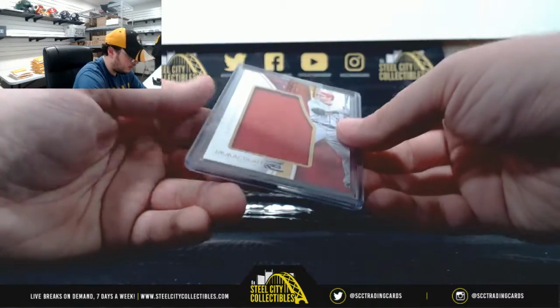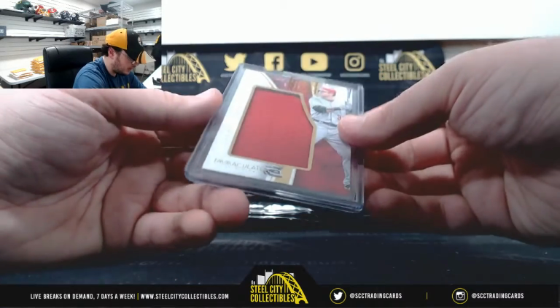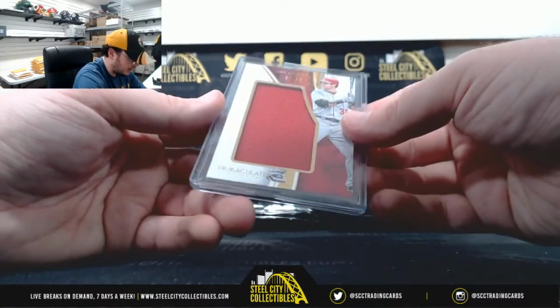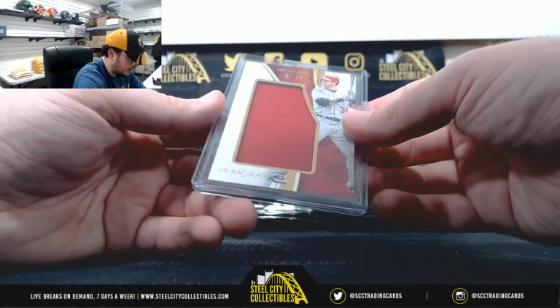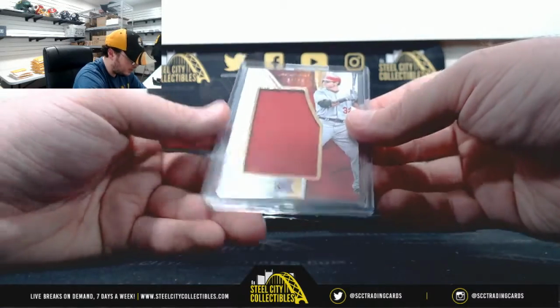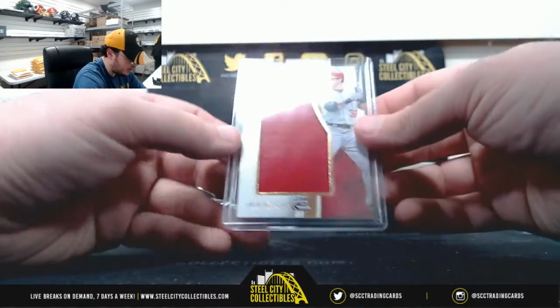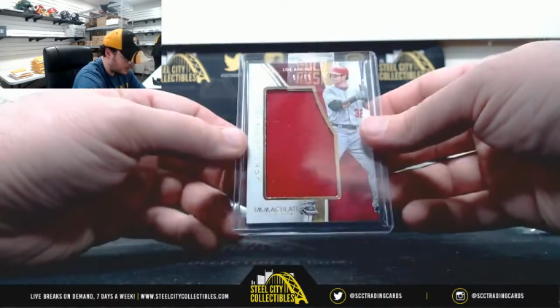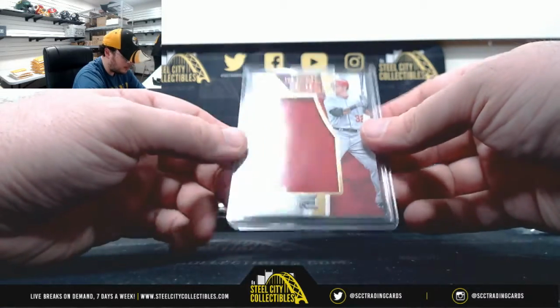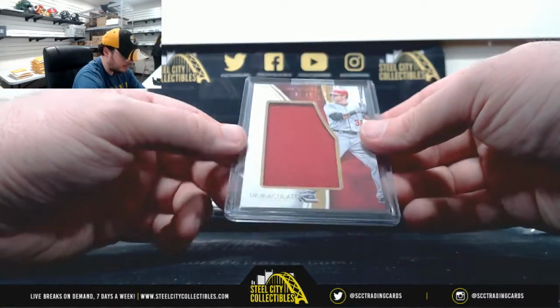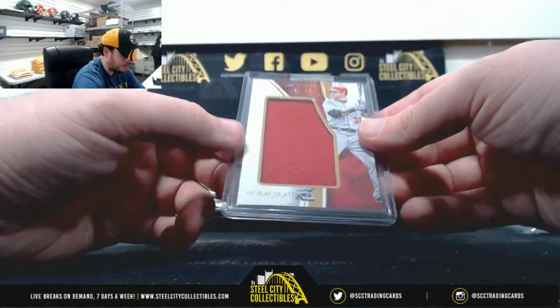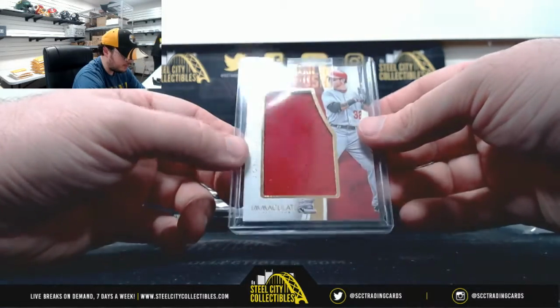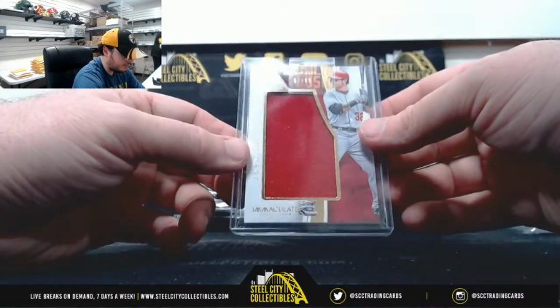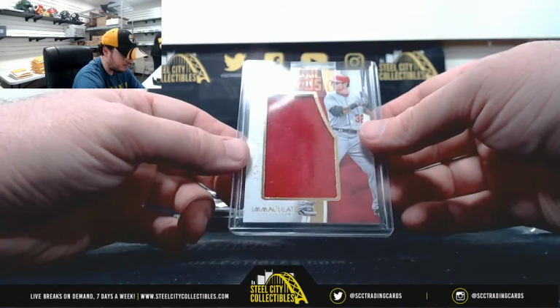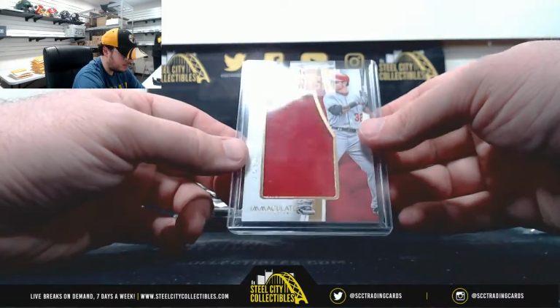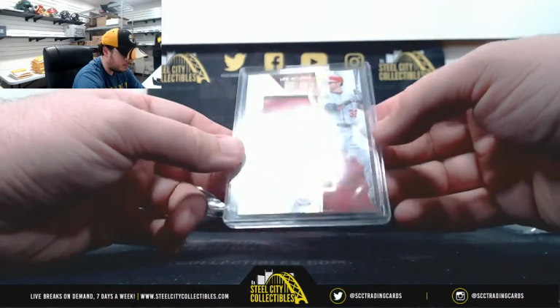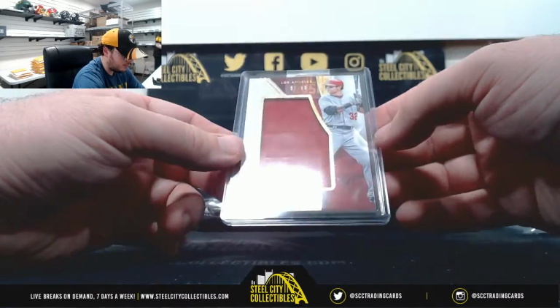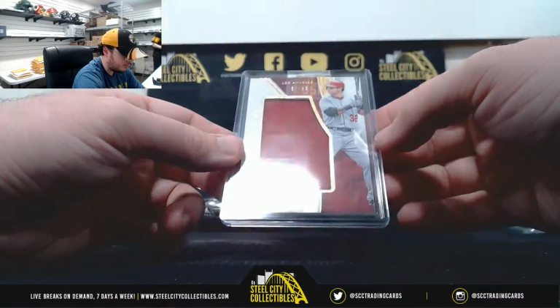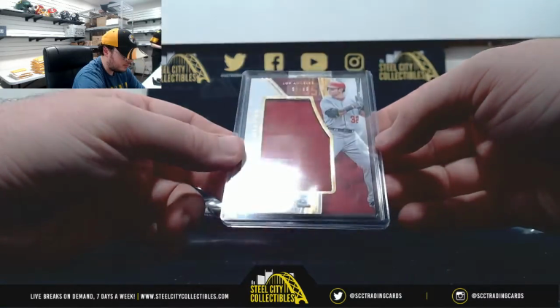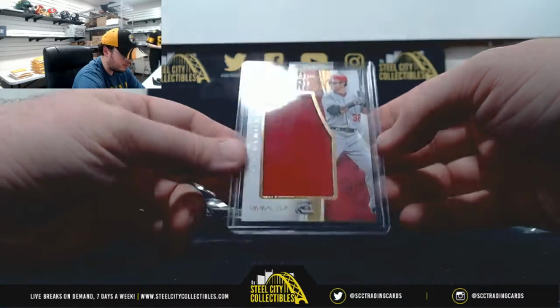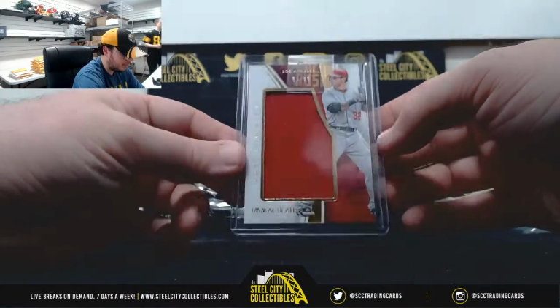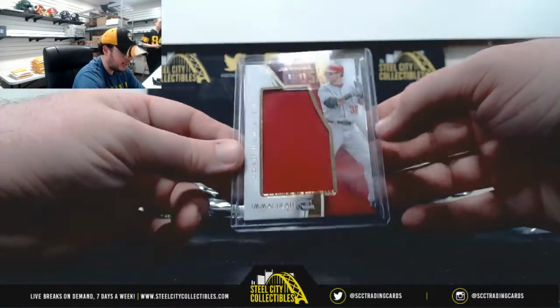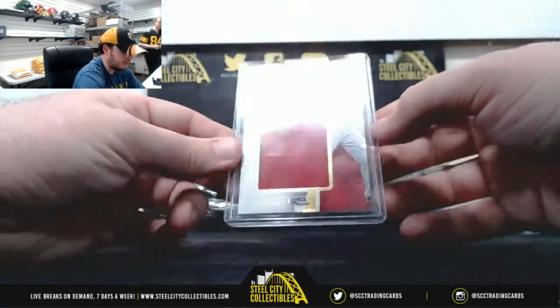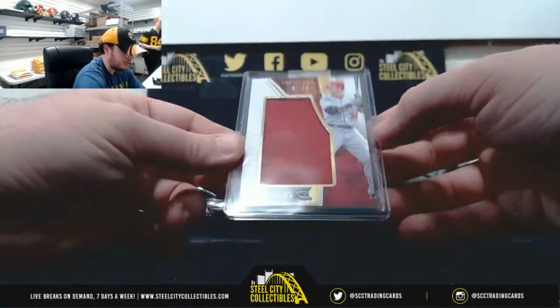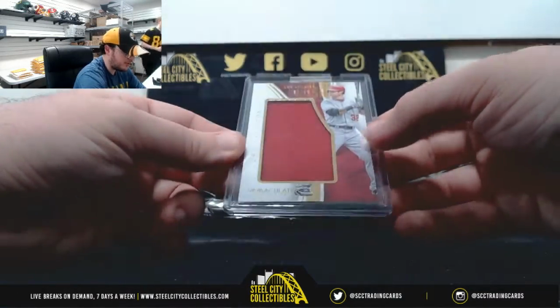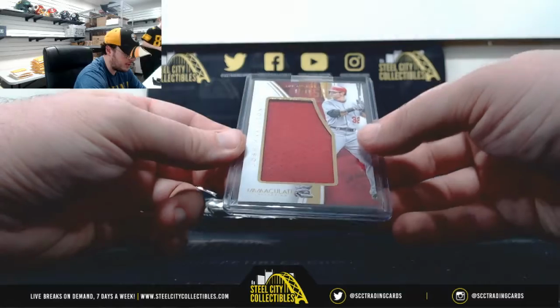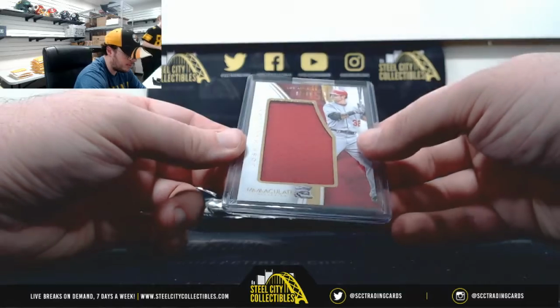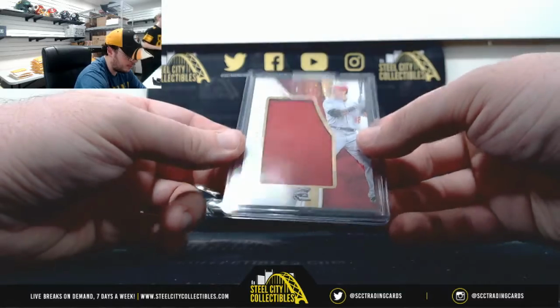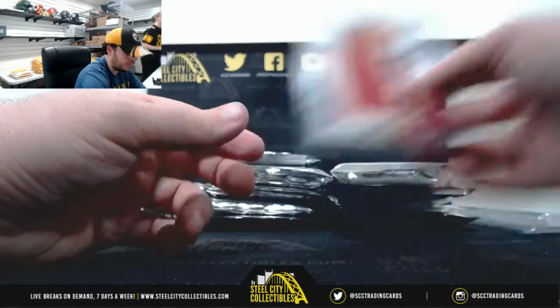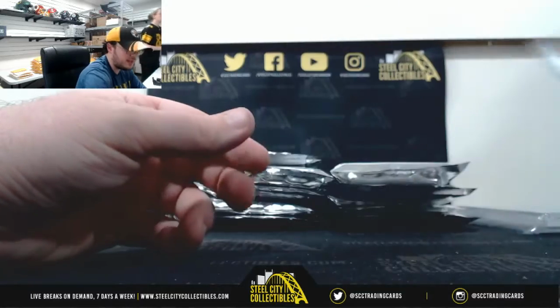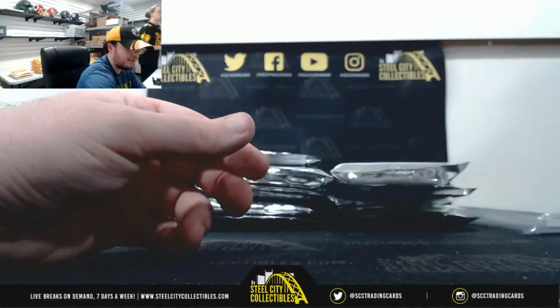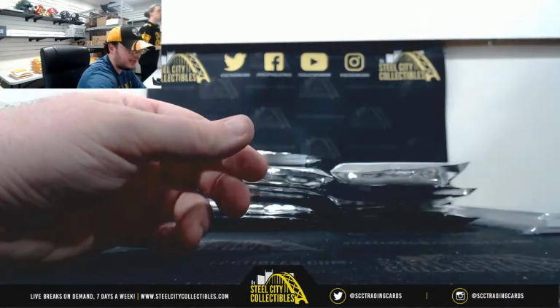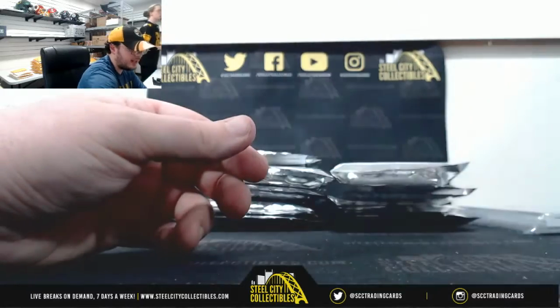And Josh Hamilton, Immaculate Jersey, number 57 of 99.